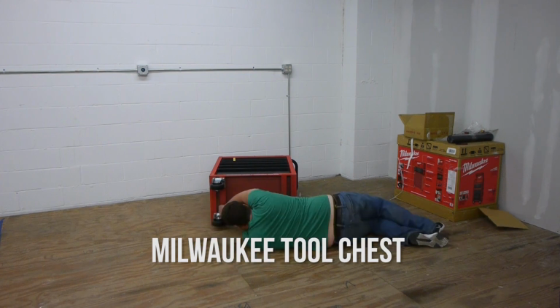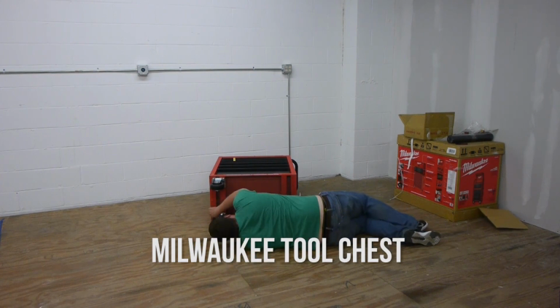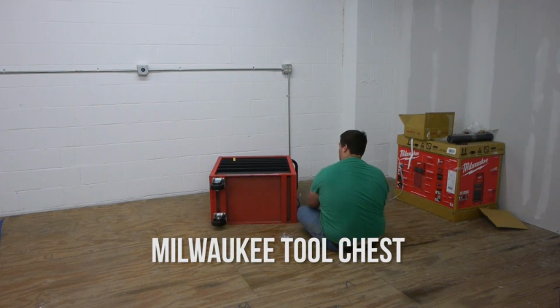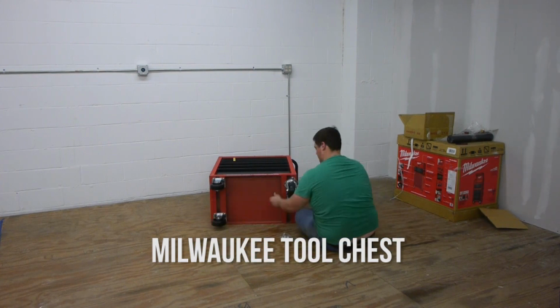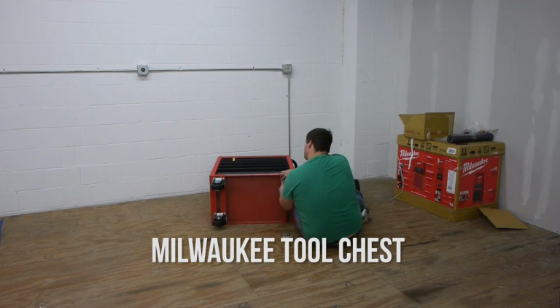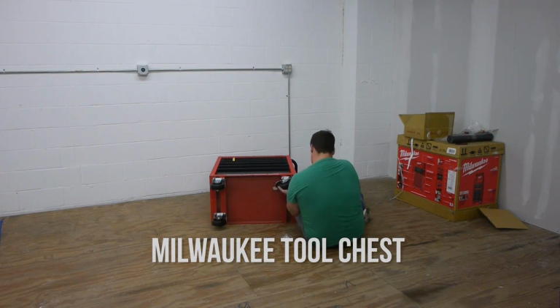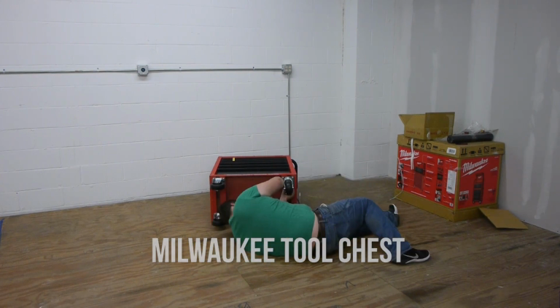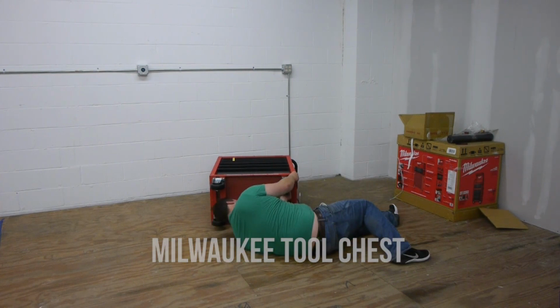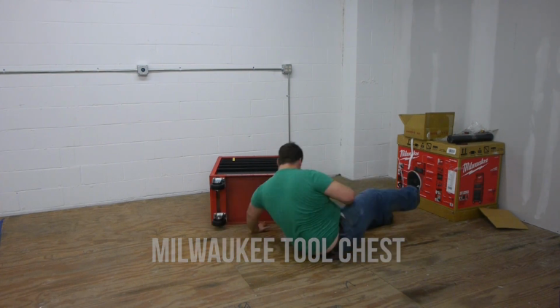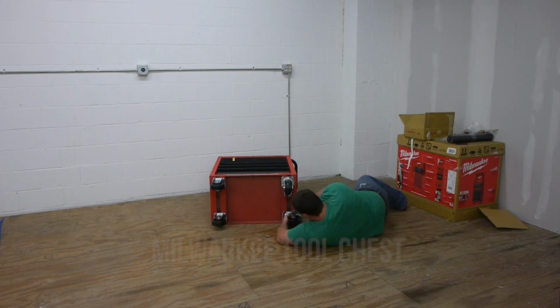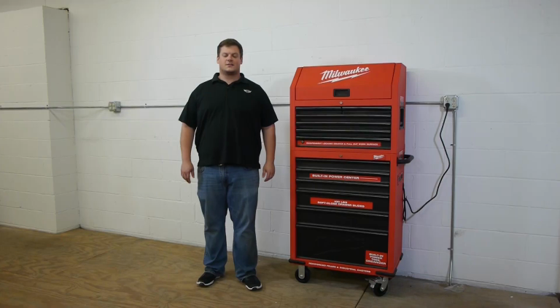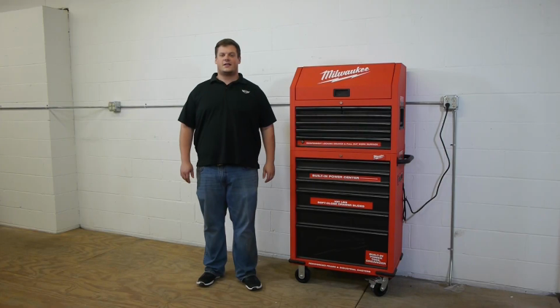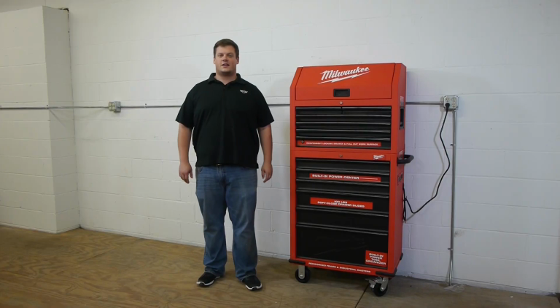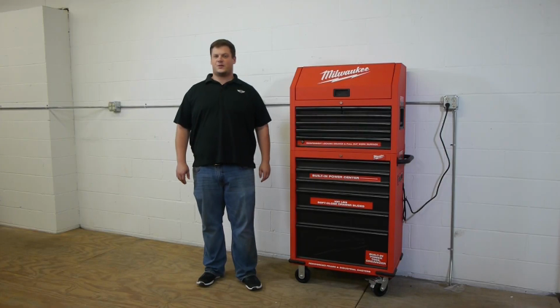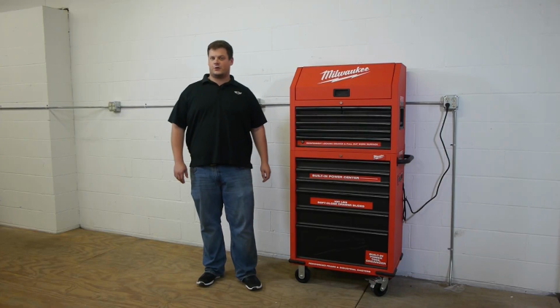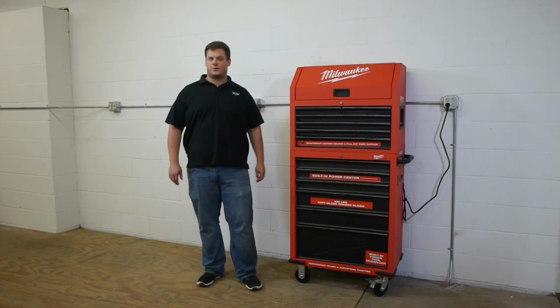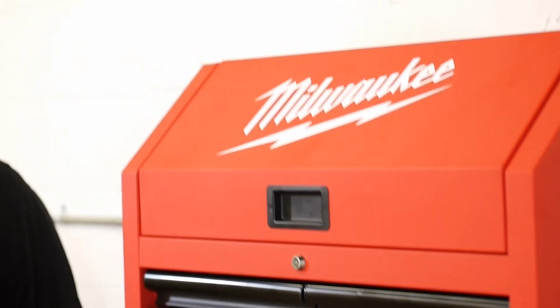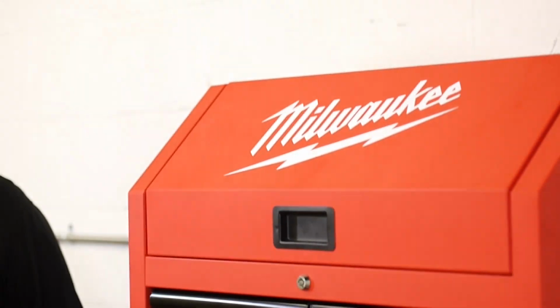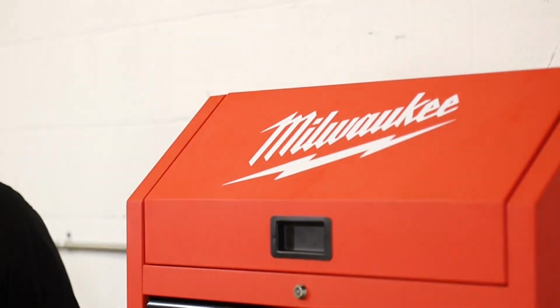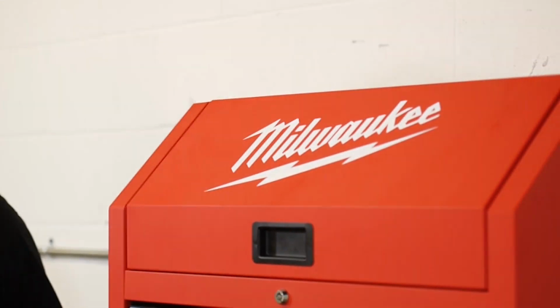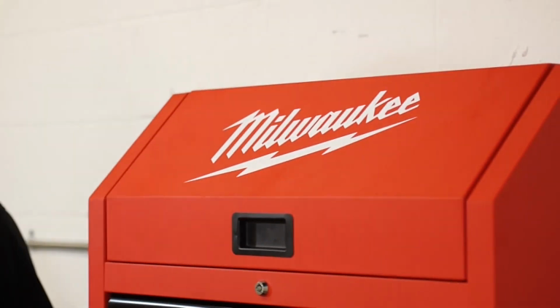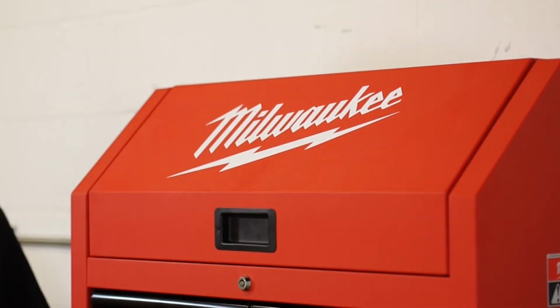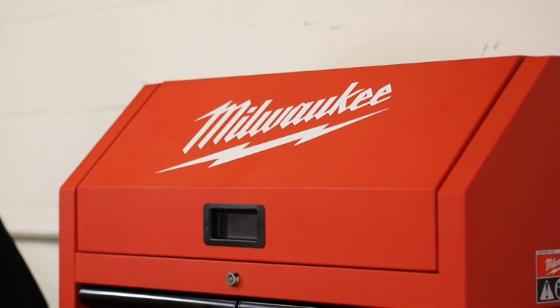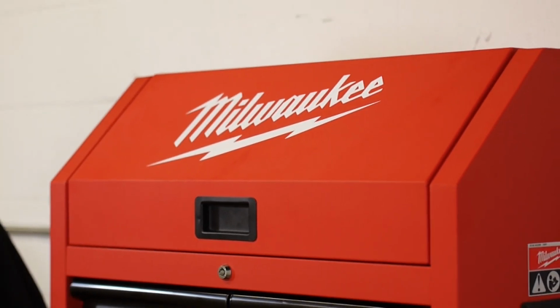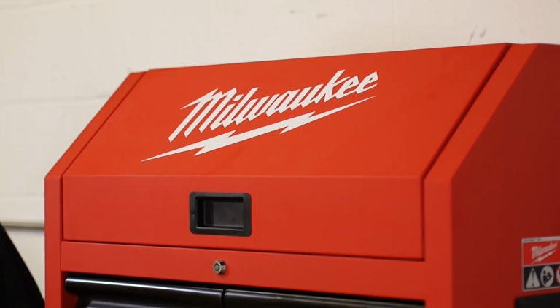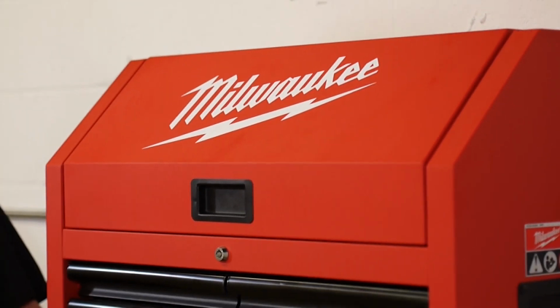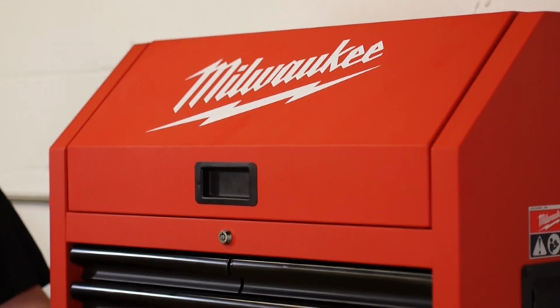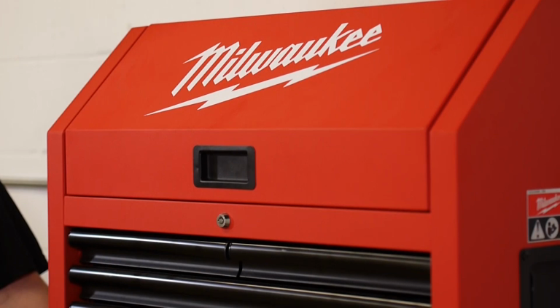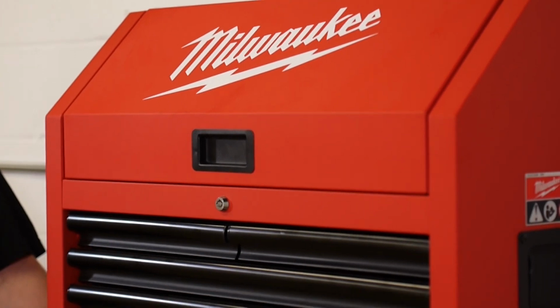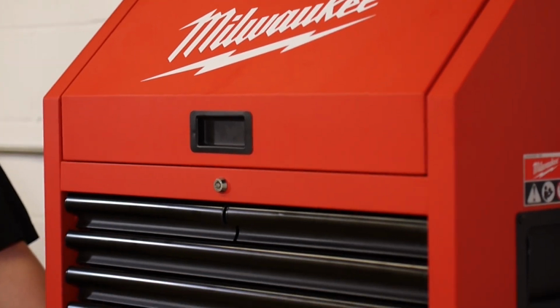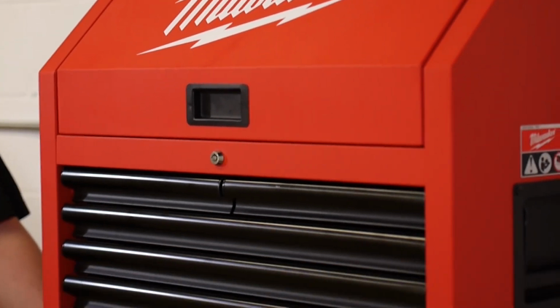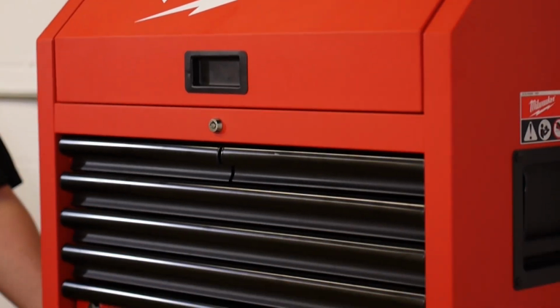Hi, this is Jake with Cop Tool. Today I am here with the Milwaukee 30-inch steel tool organizer.